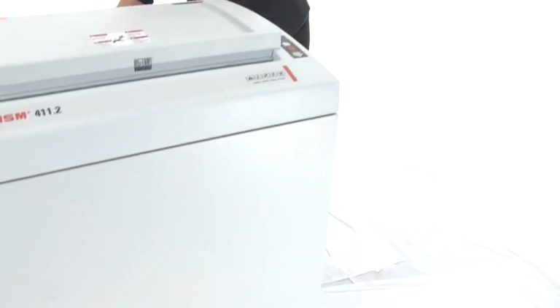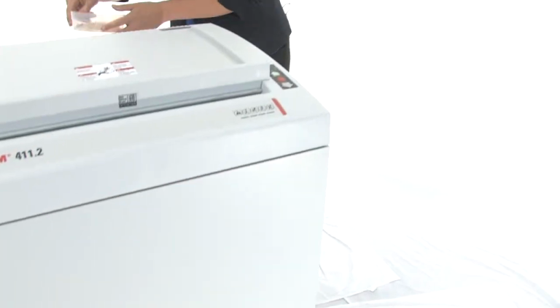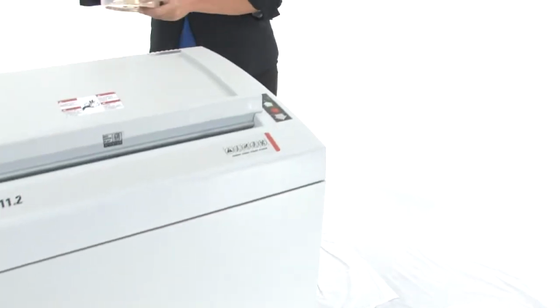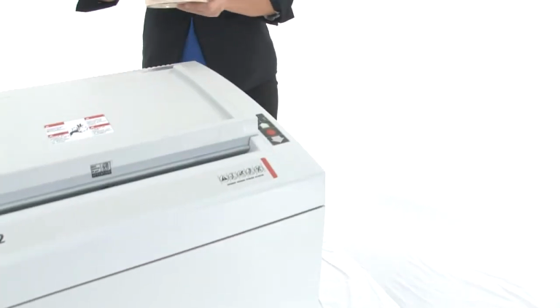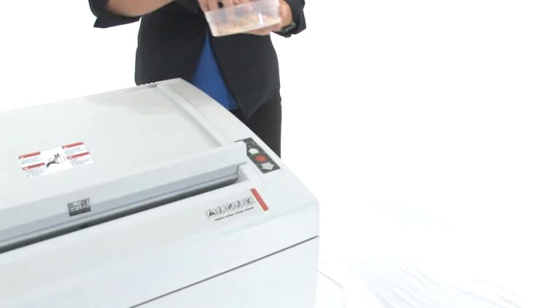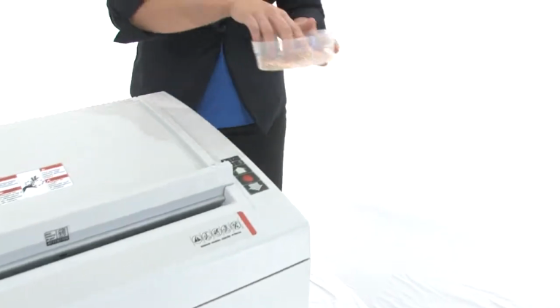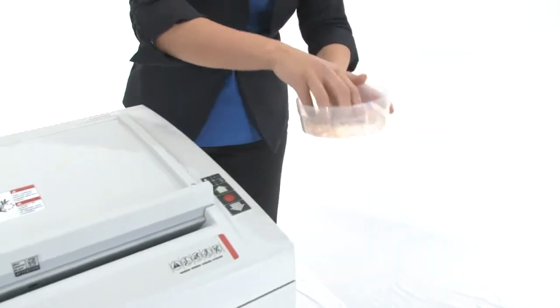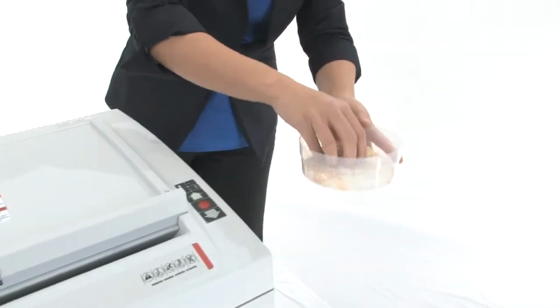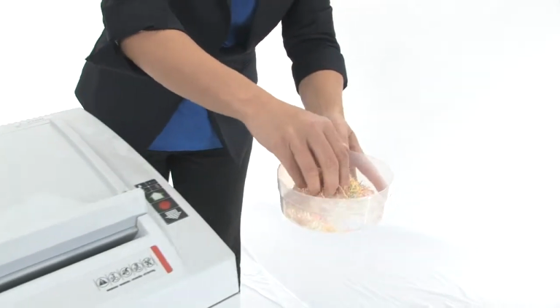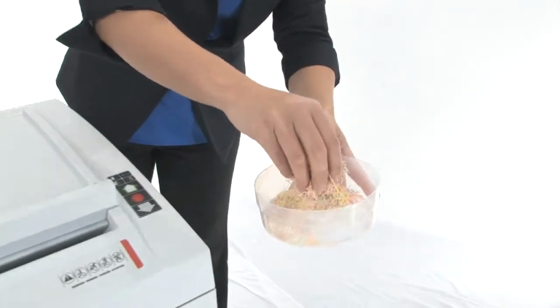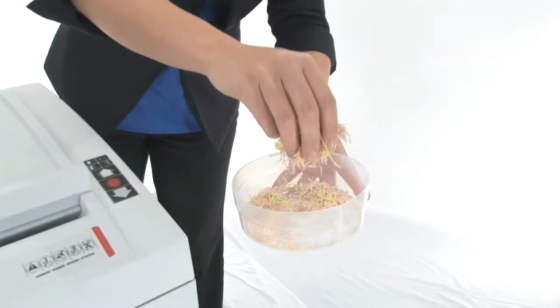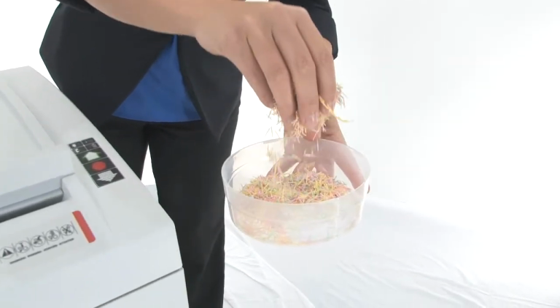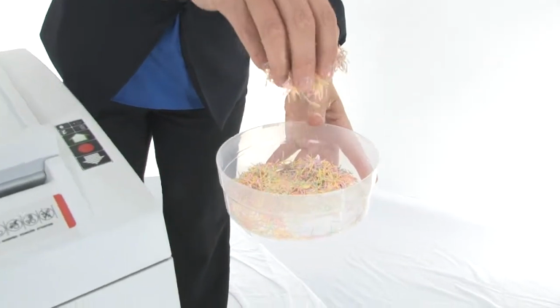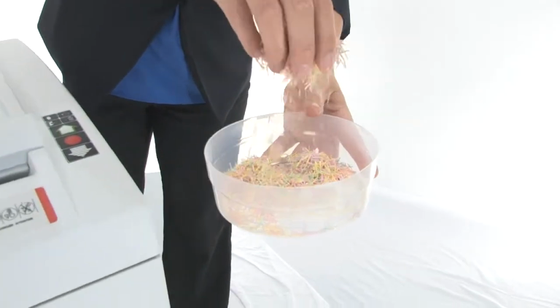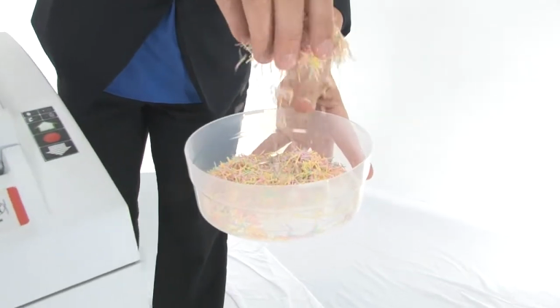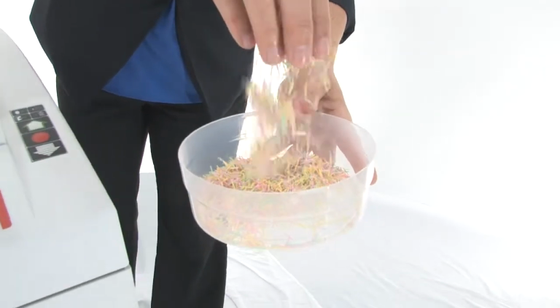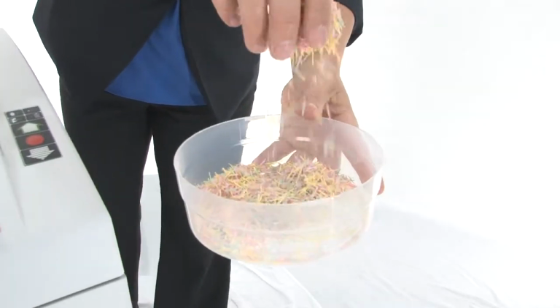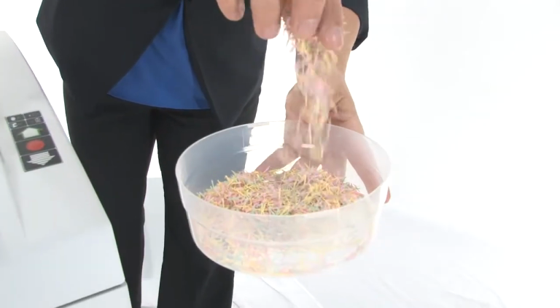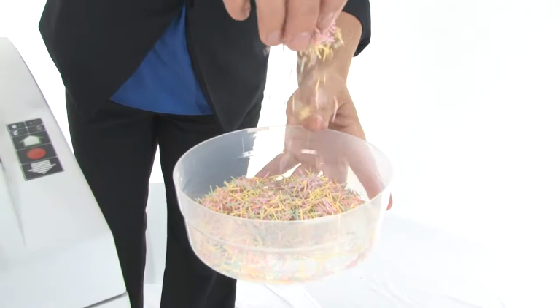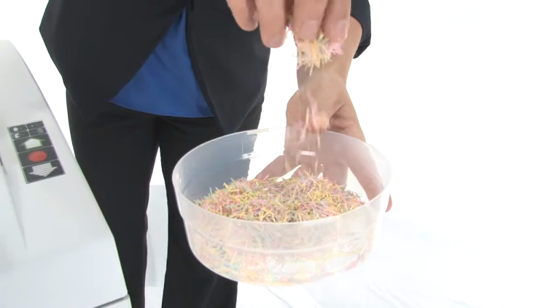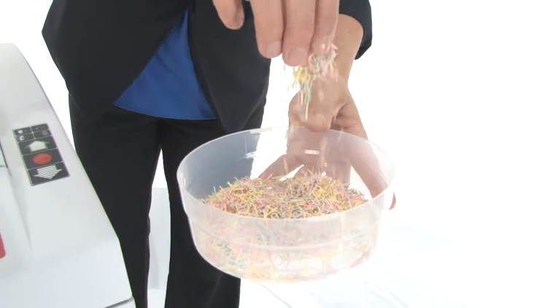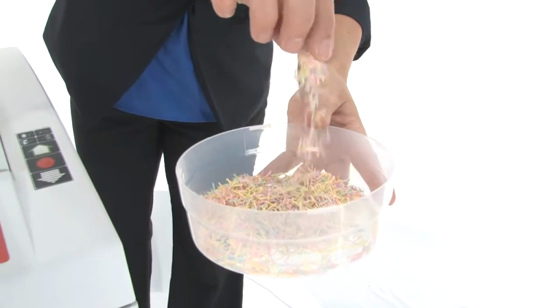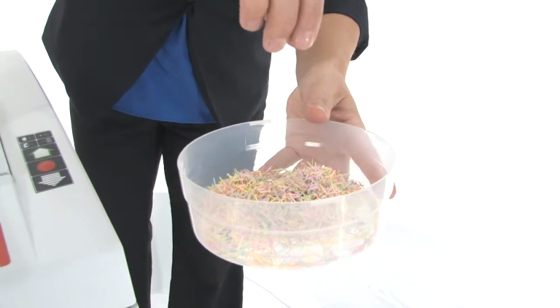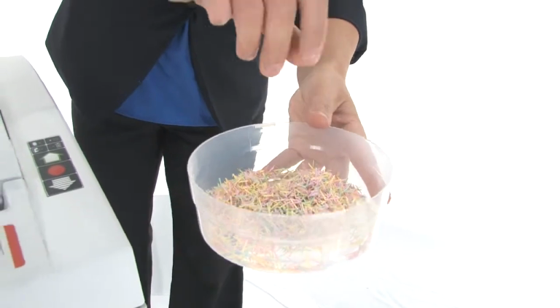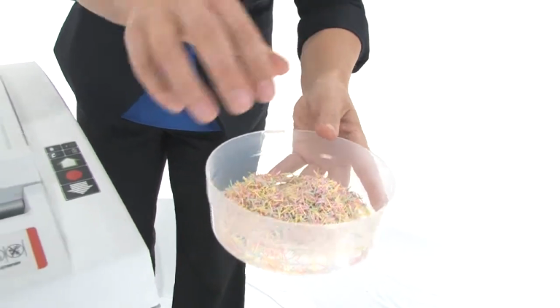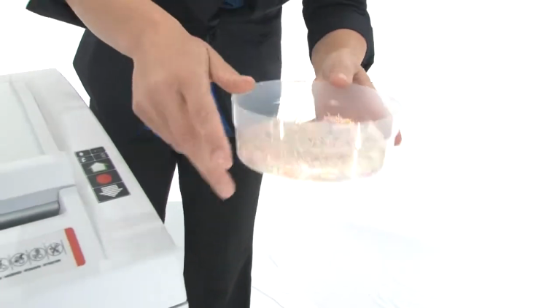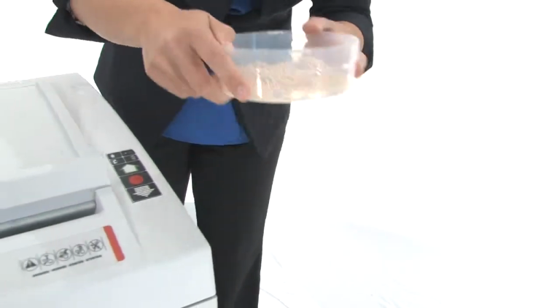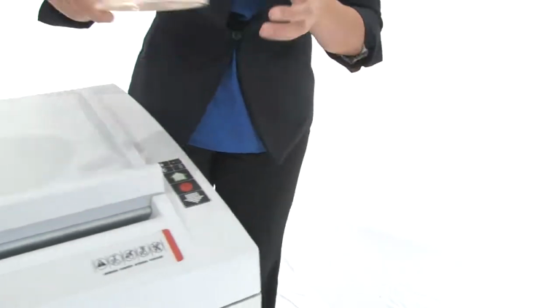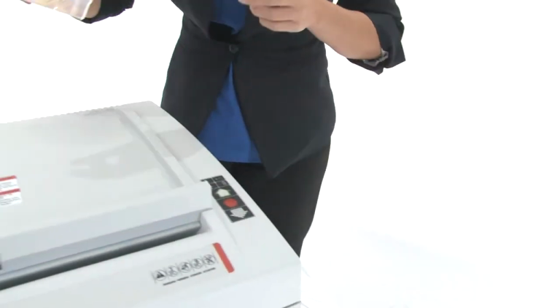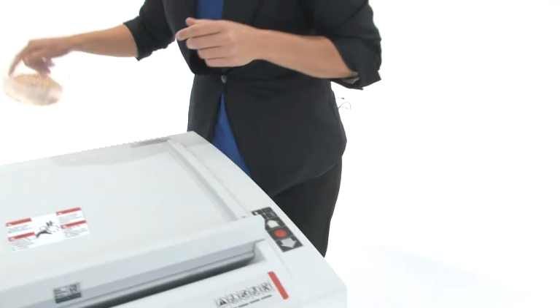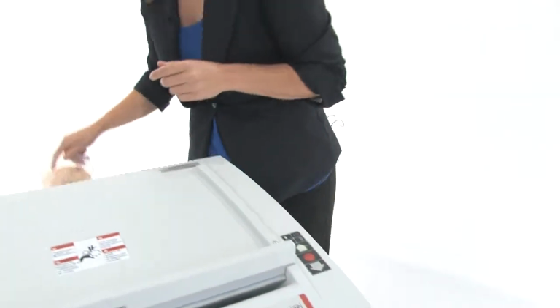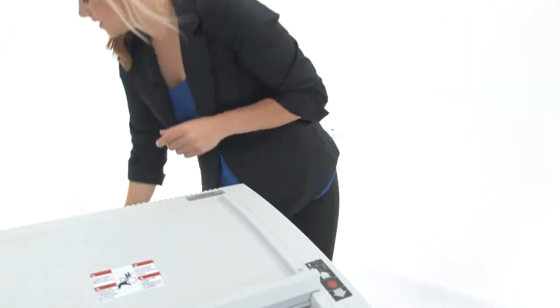This is what your shred is going to look like. Check out that tiny little high security shred. I love it.